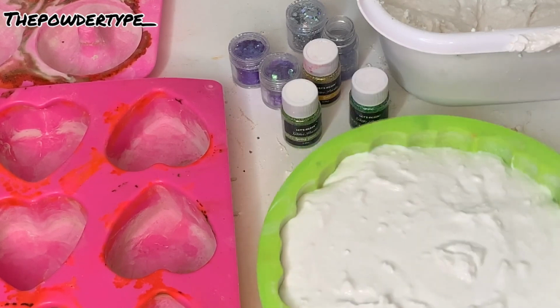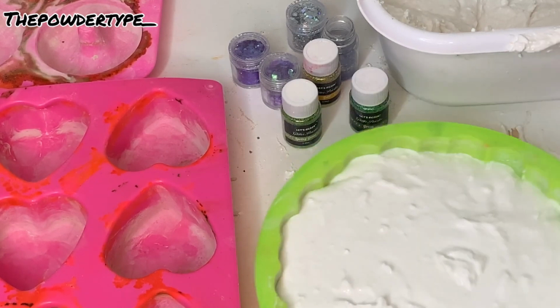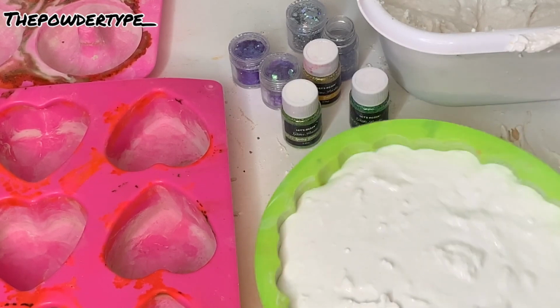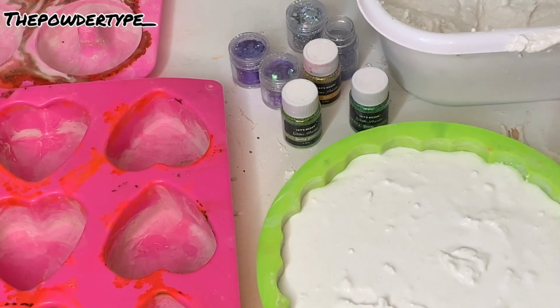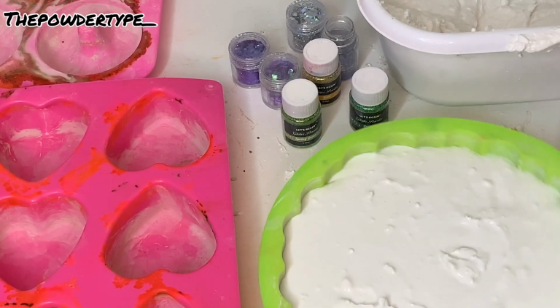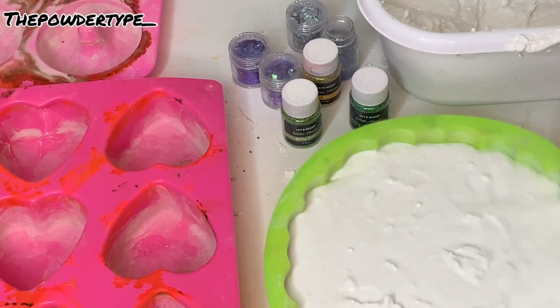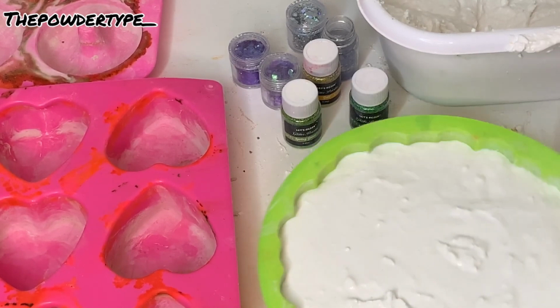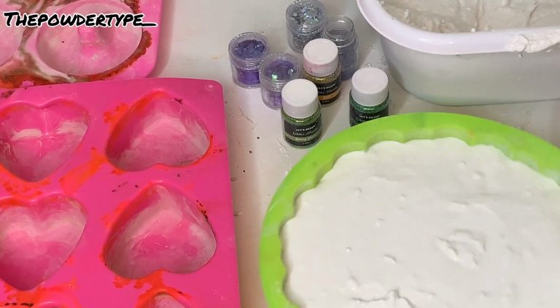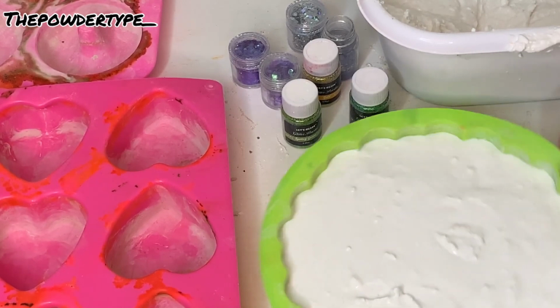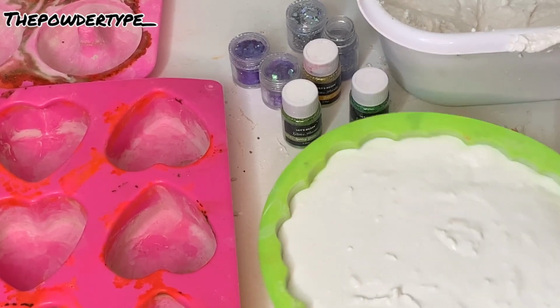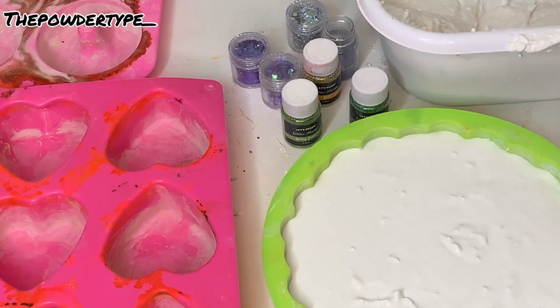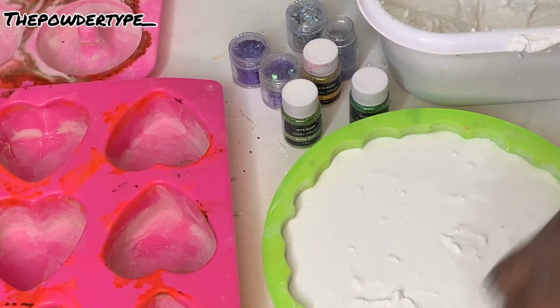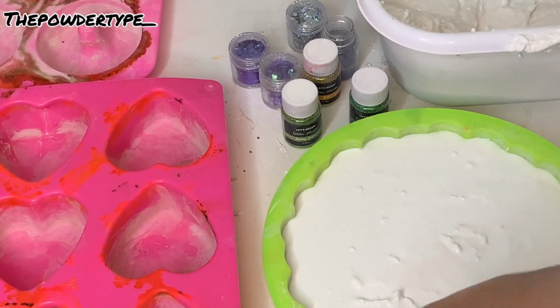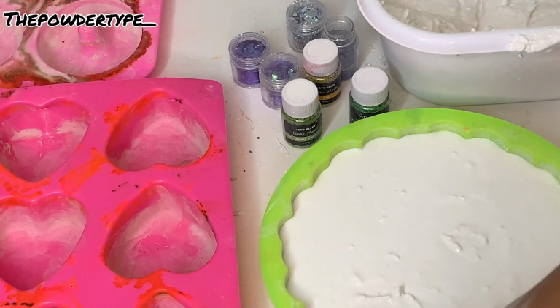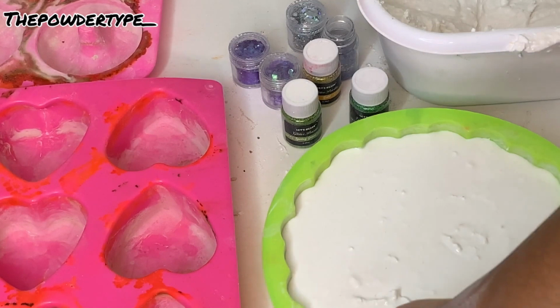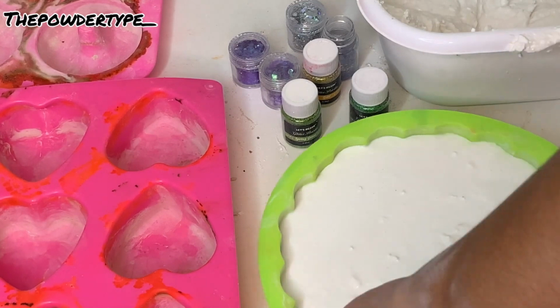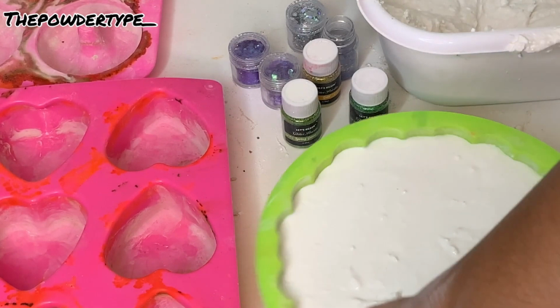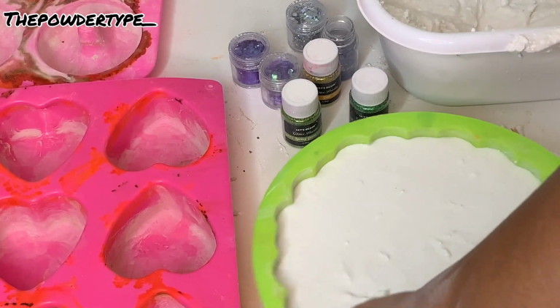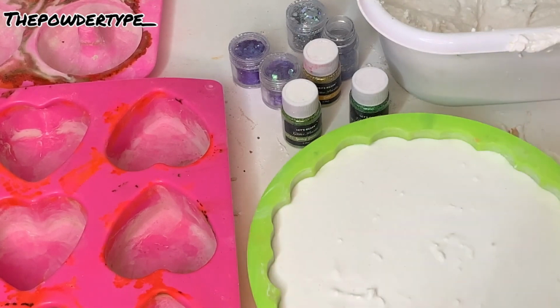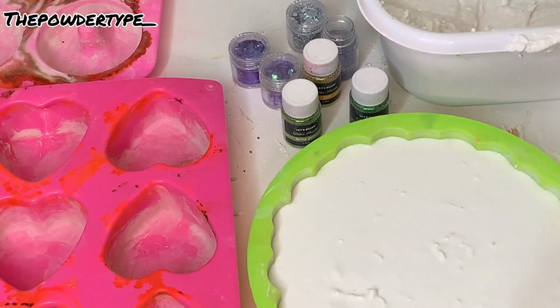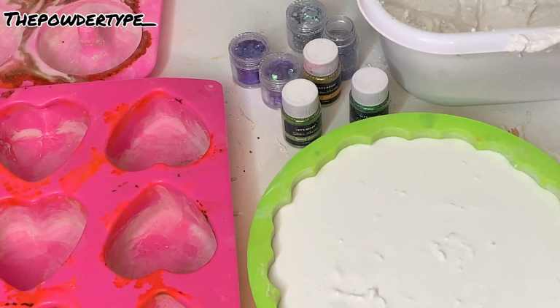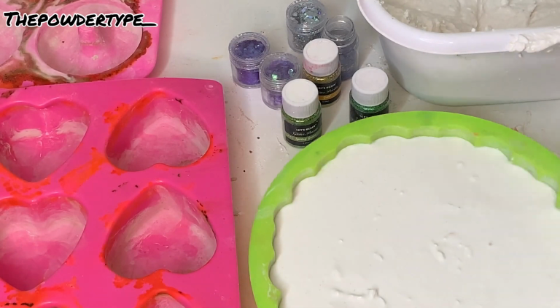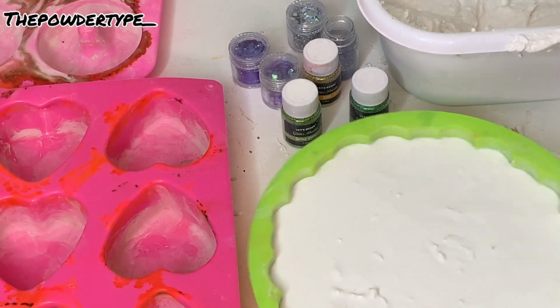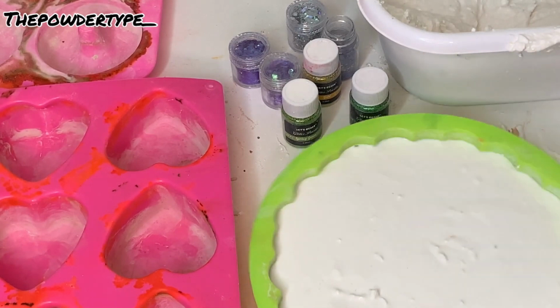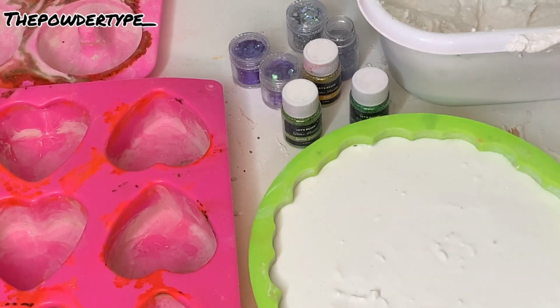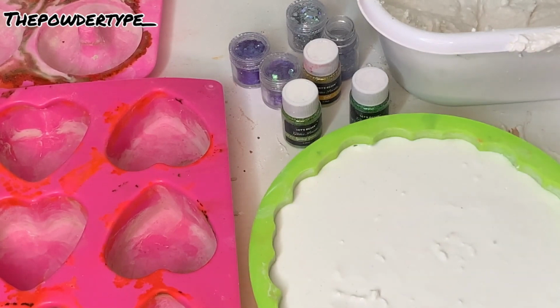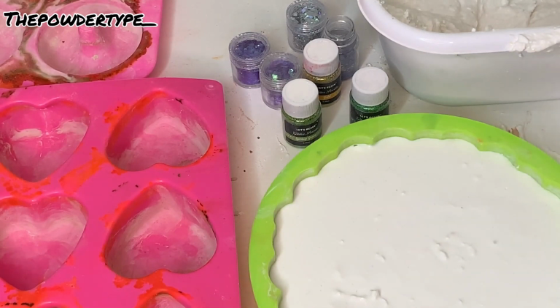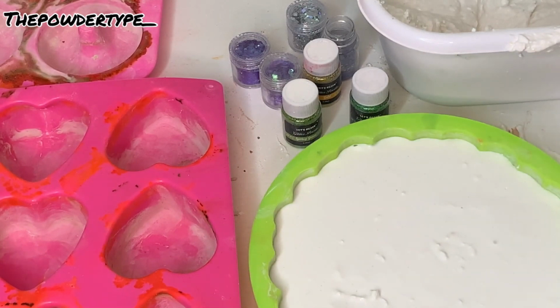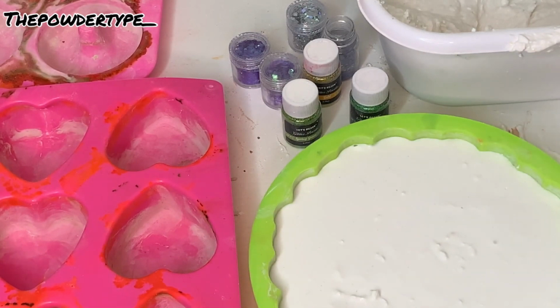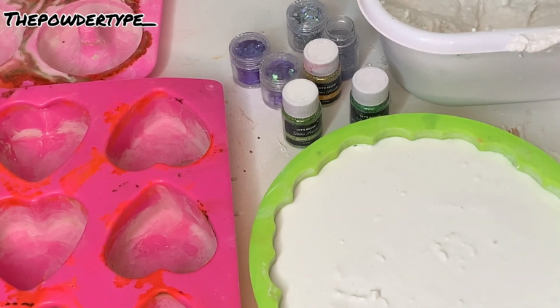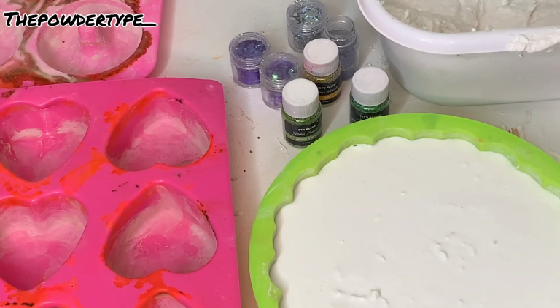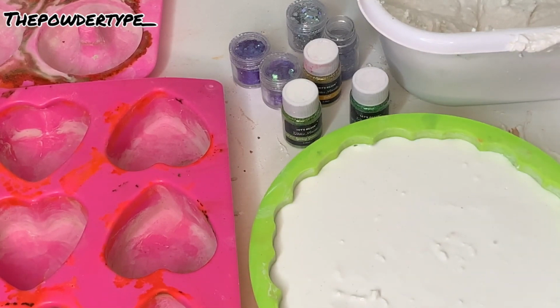And this is me just lightly tapping the mold so that everything is leveled with no air bubbles.